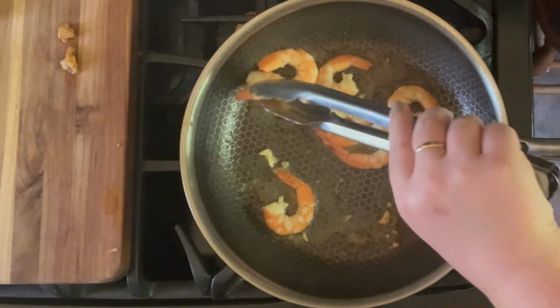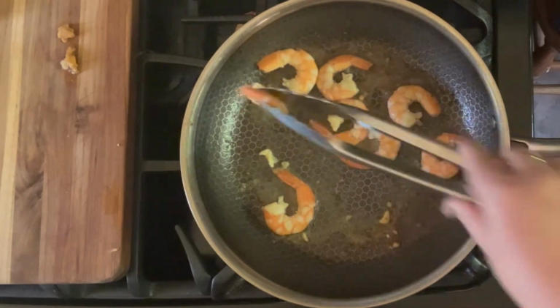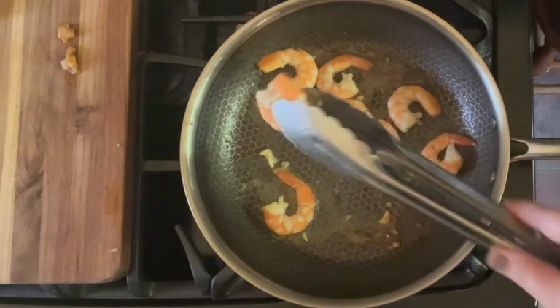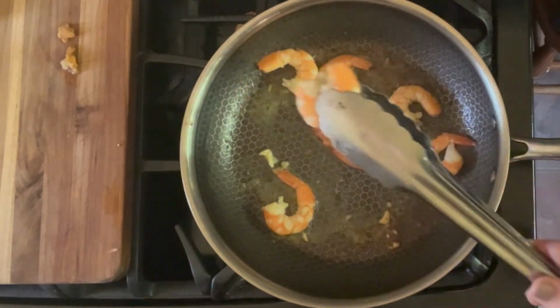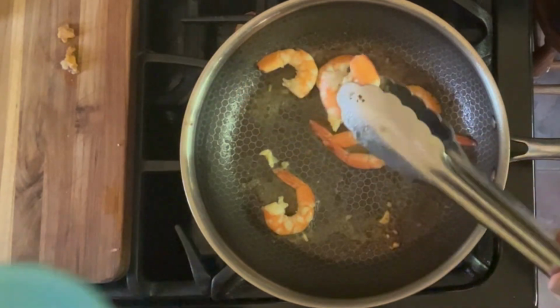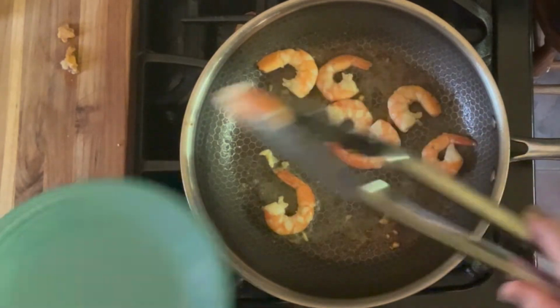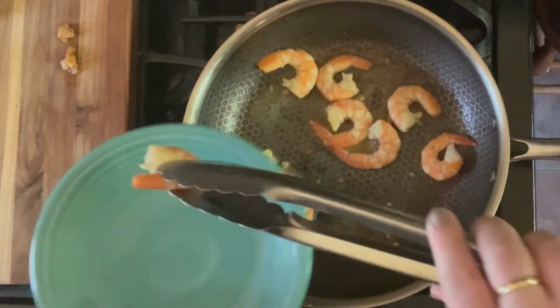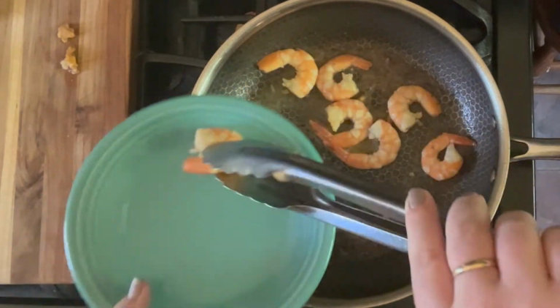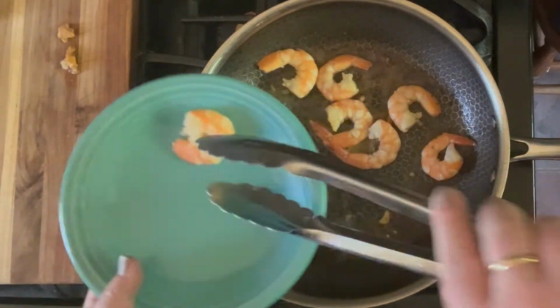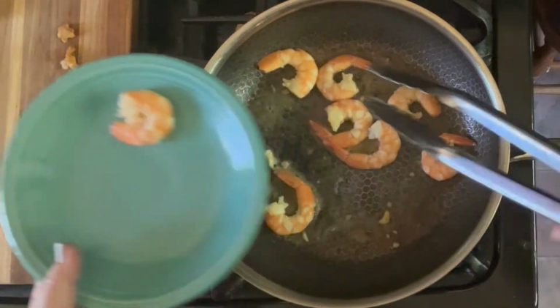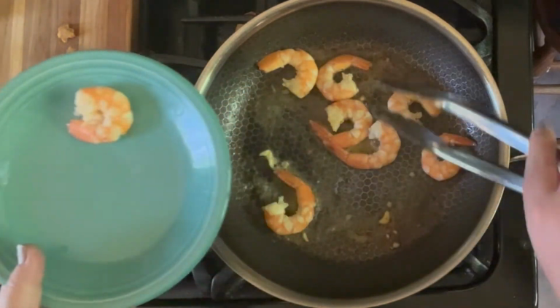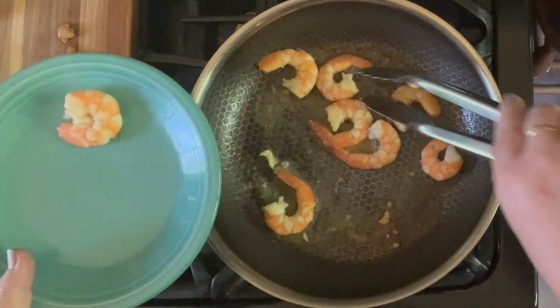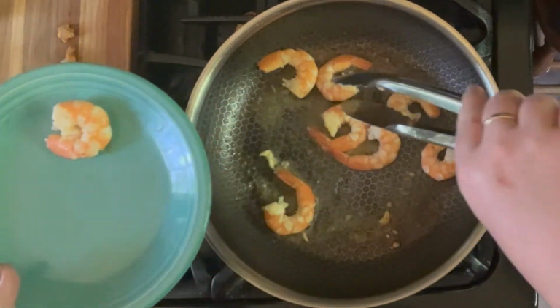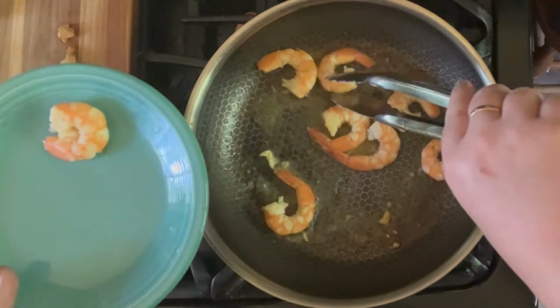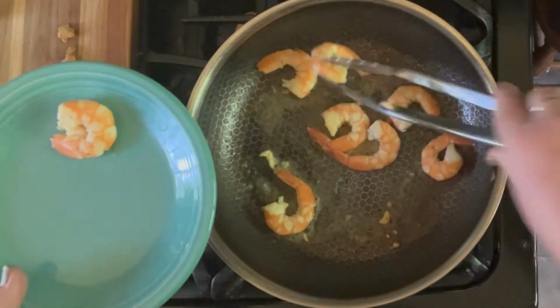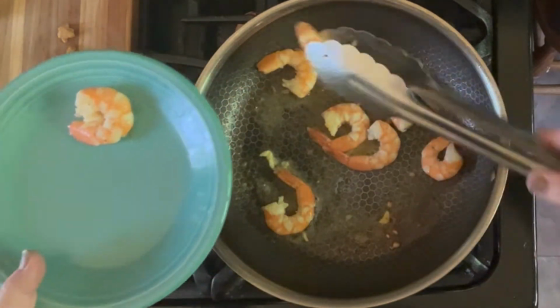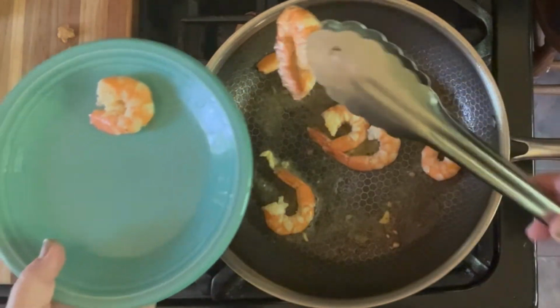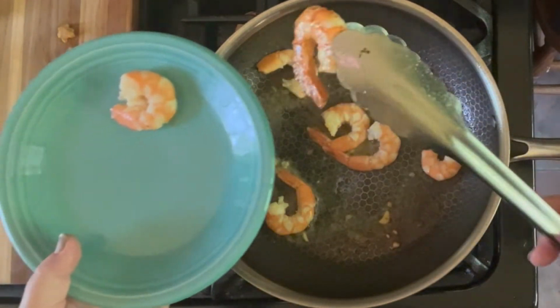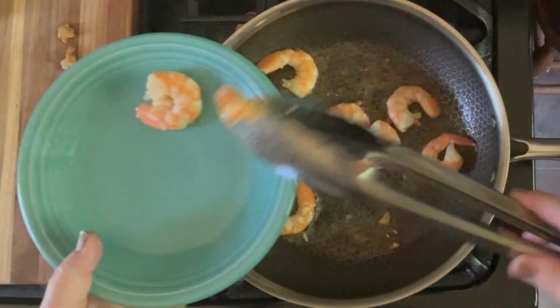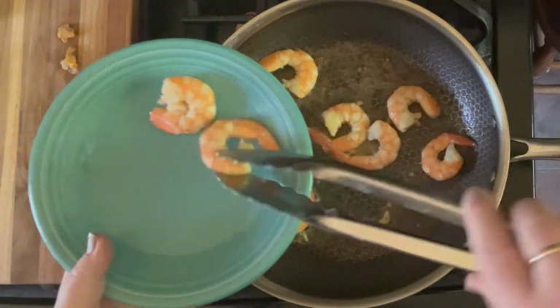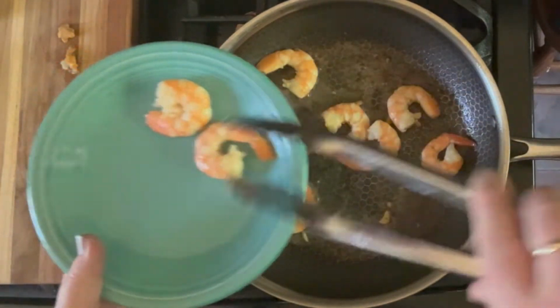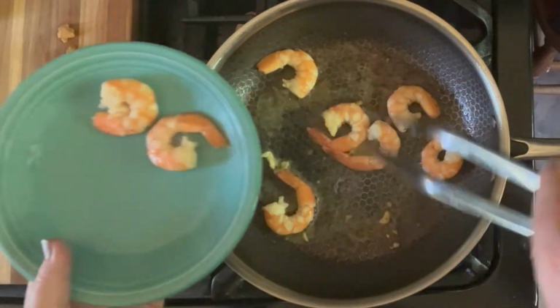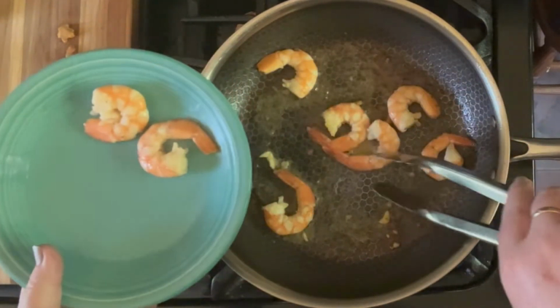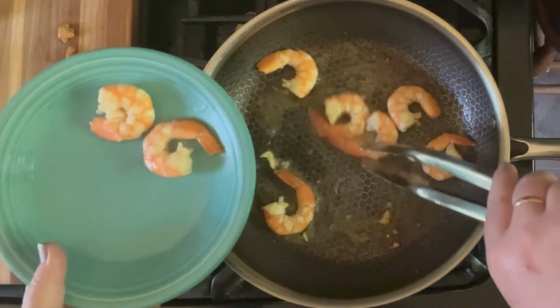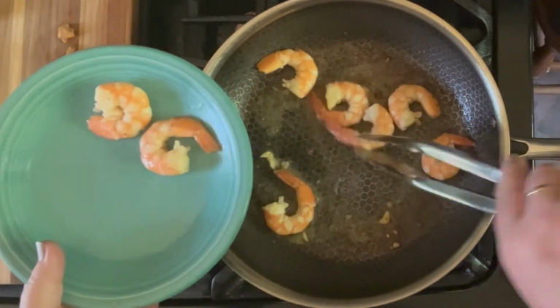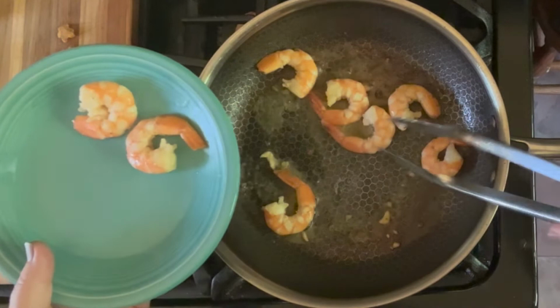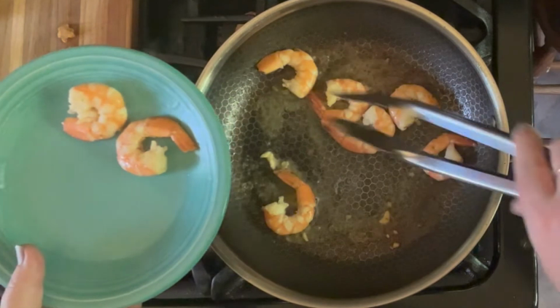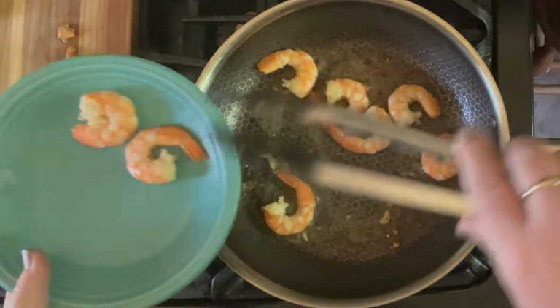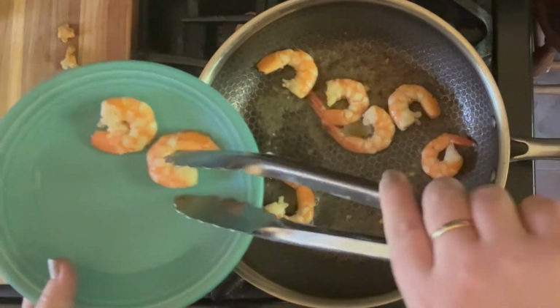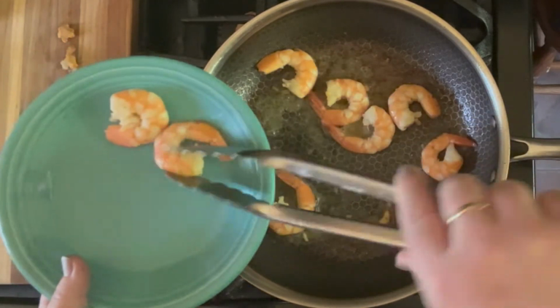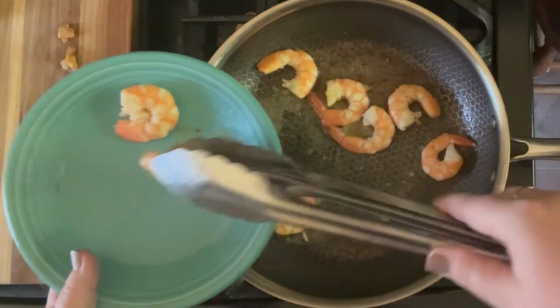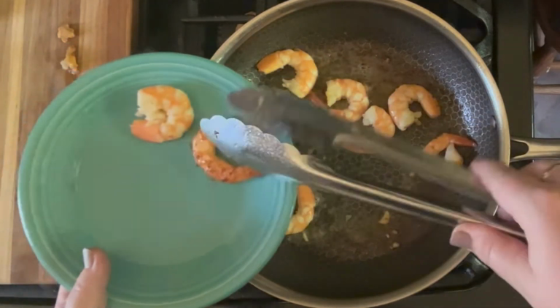Once they are done cooking, you remove them from the pan and they are ready to eat.